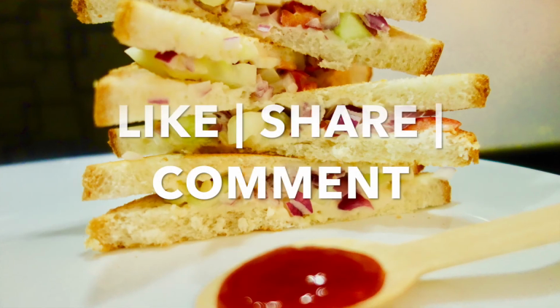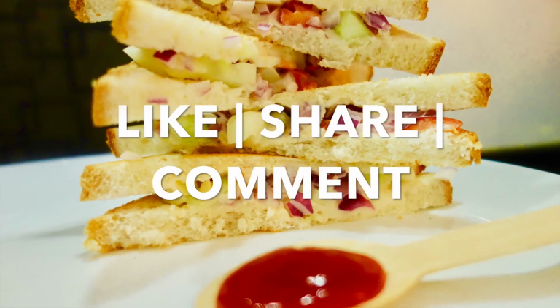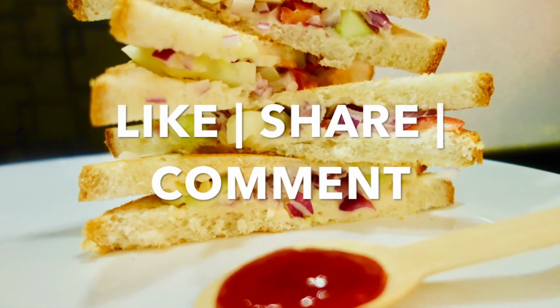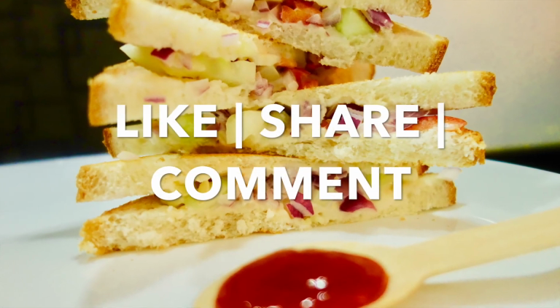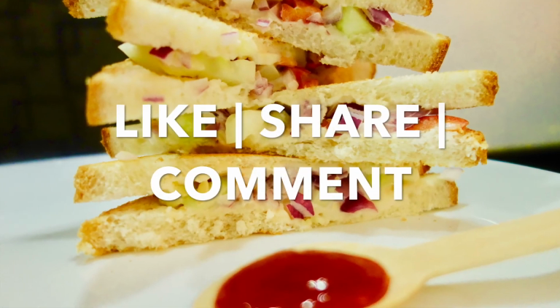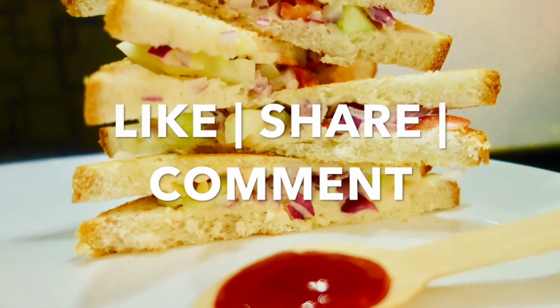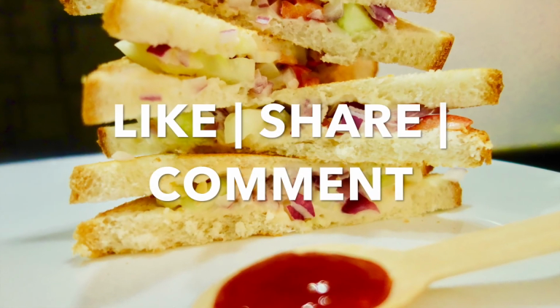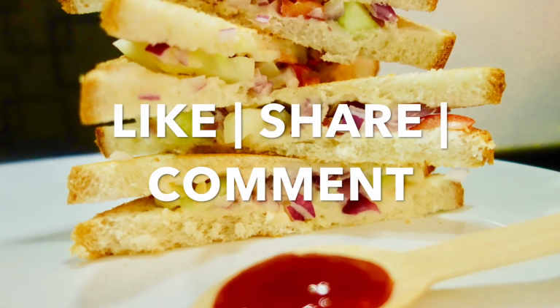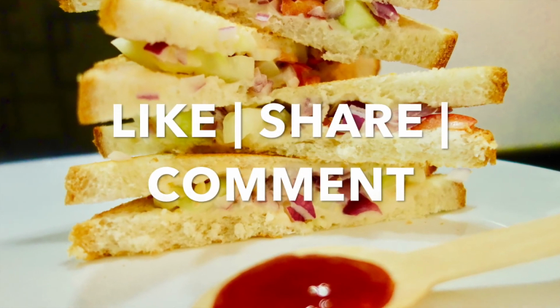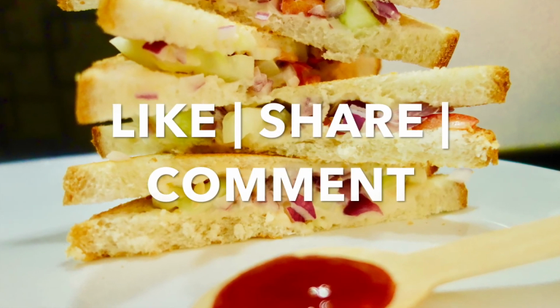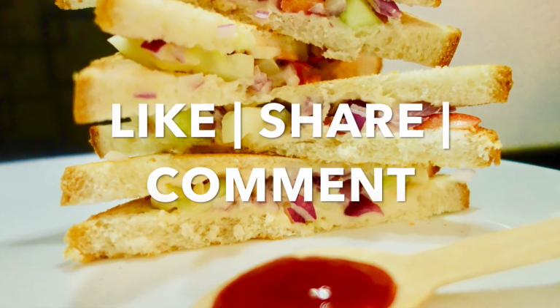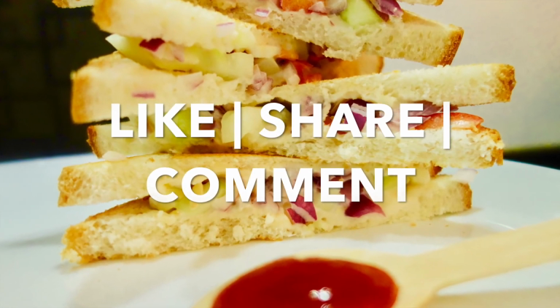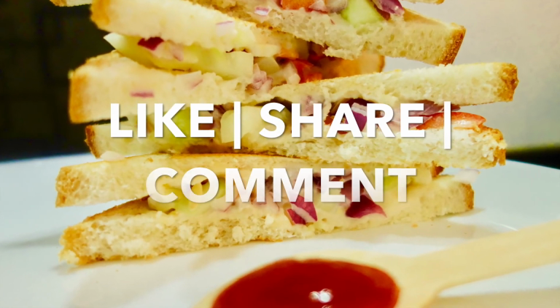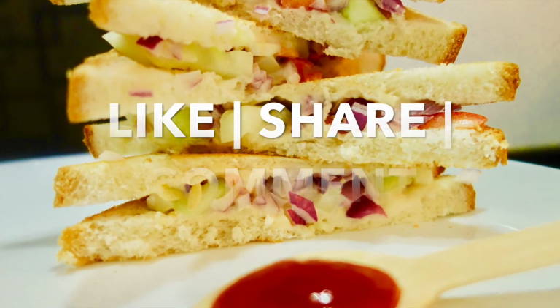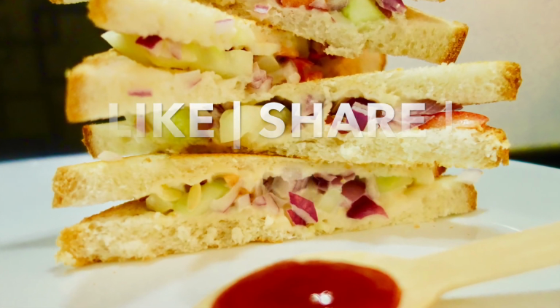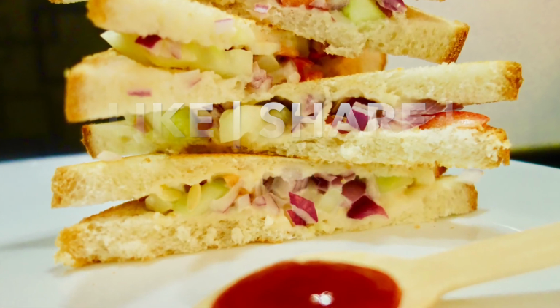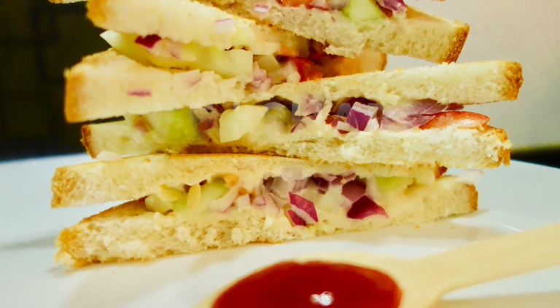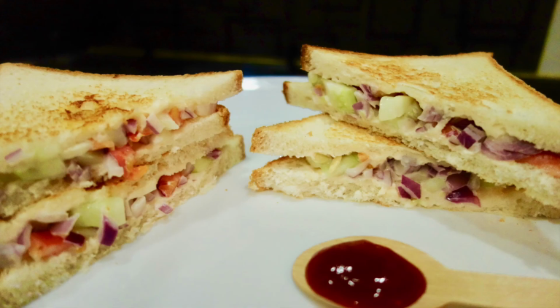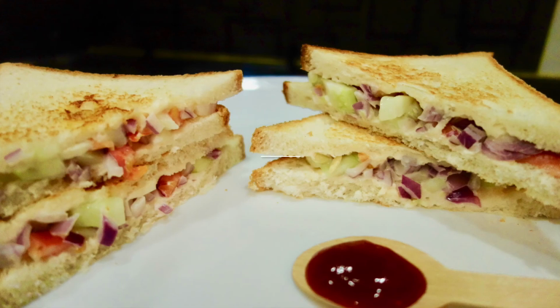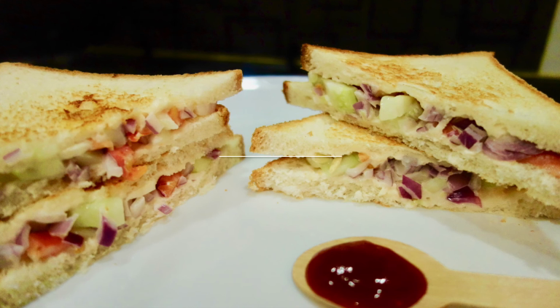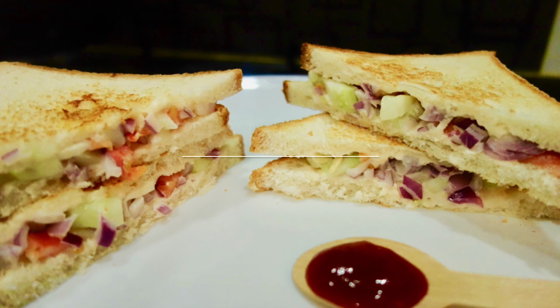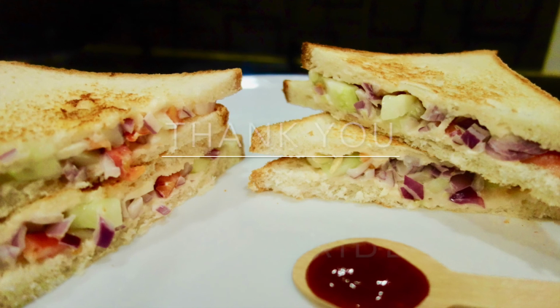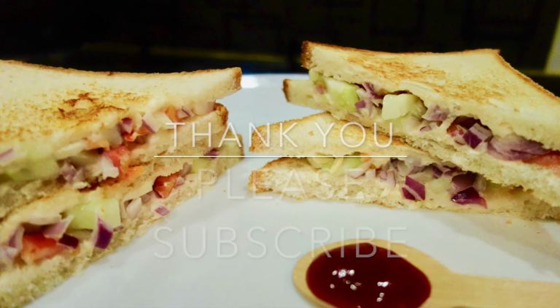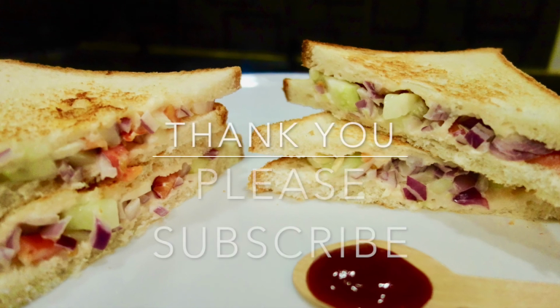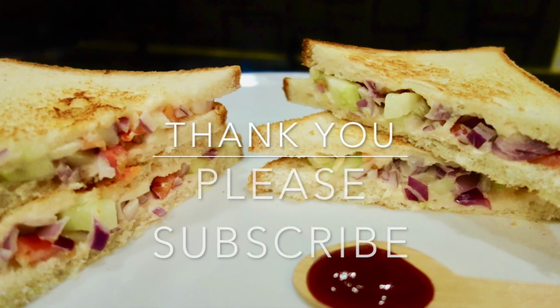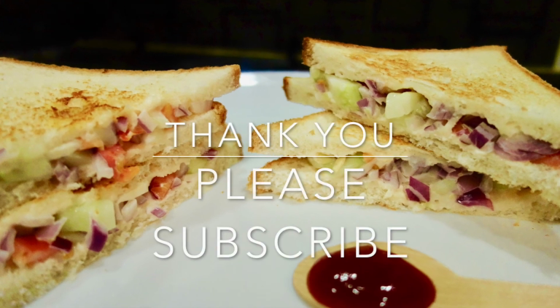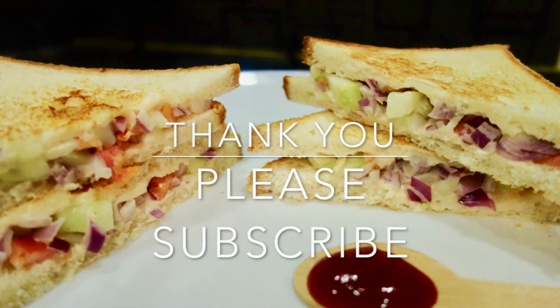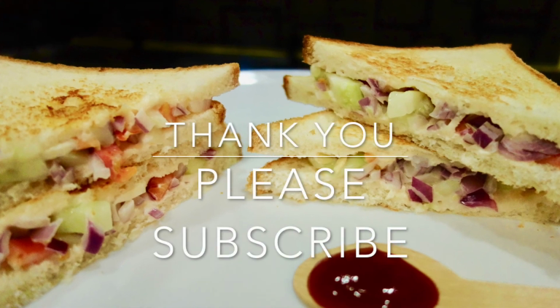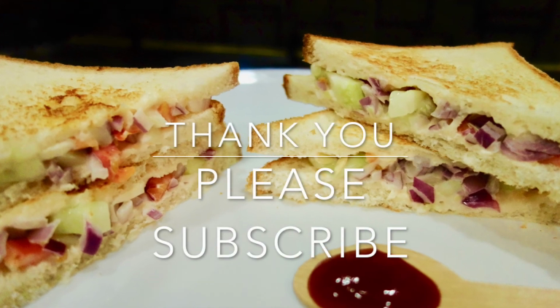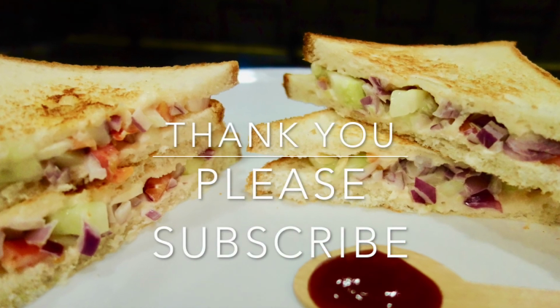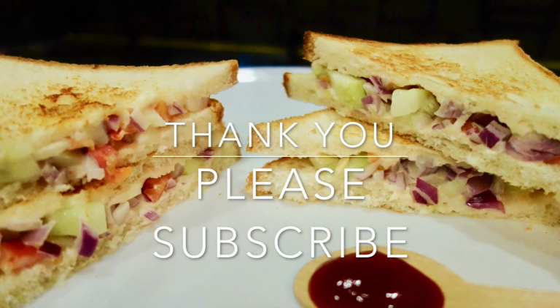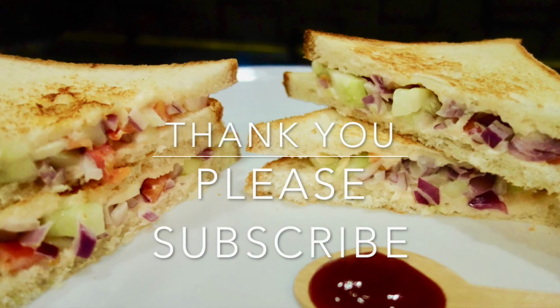Please like, comment, share and subscribe. Thank you.